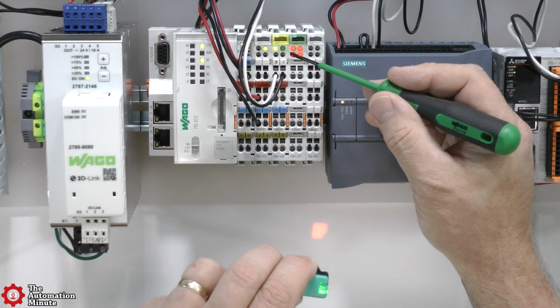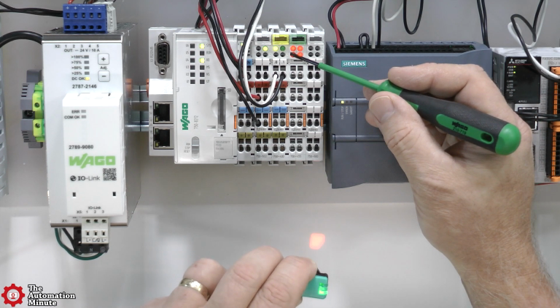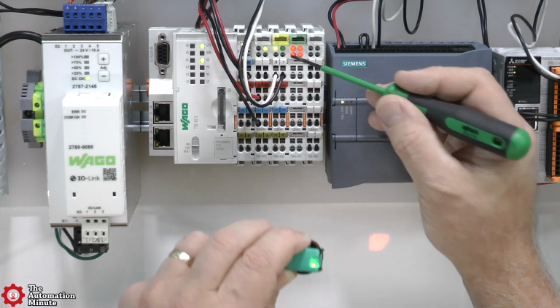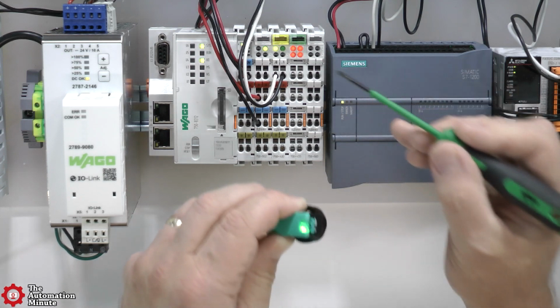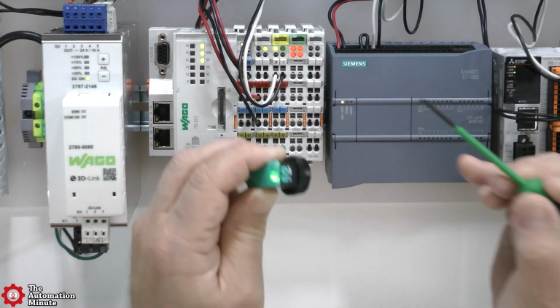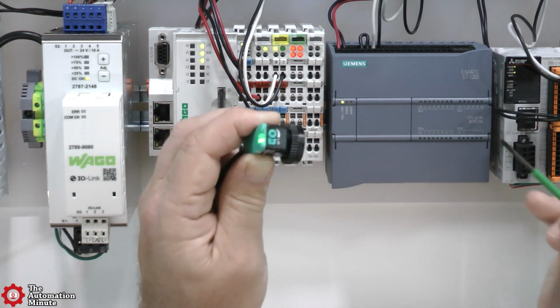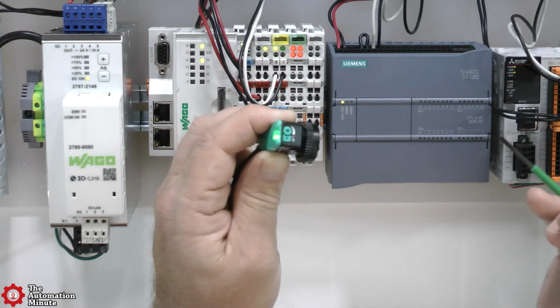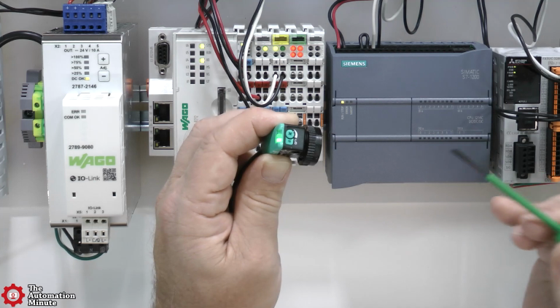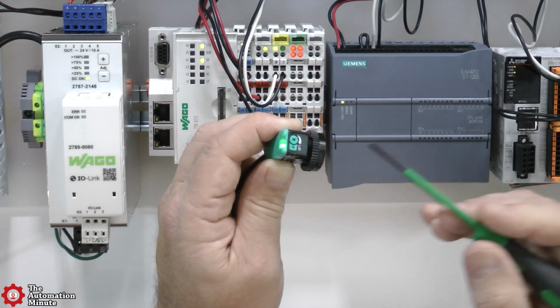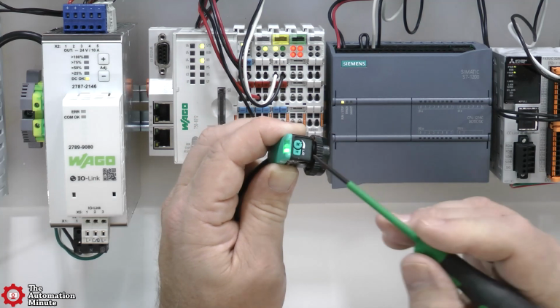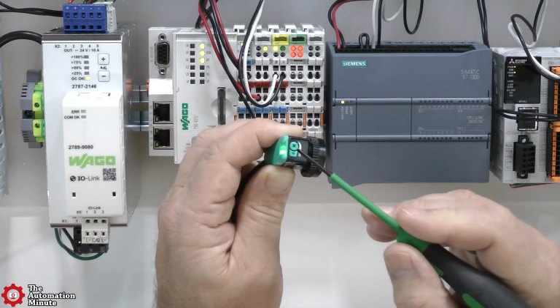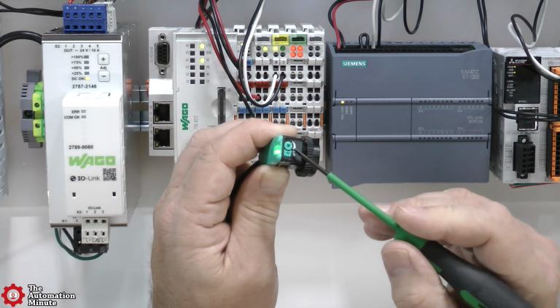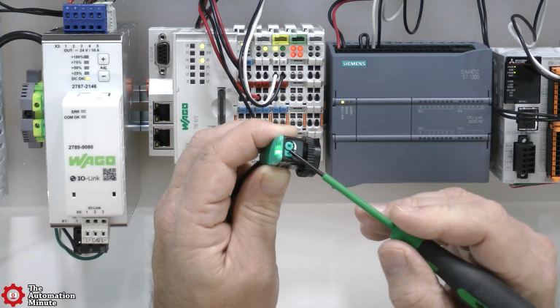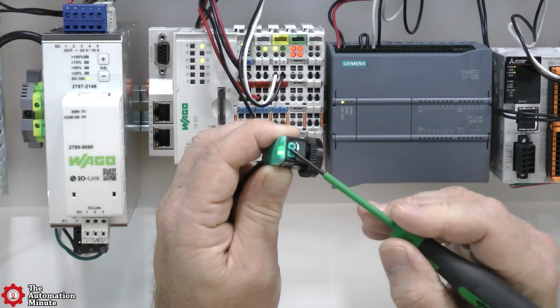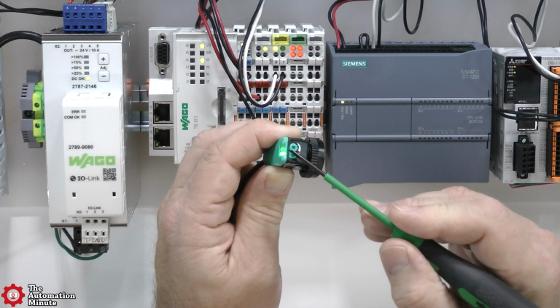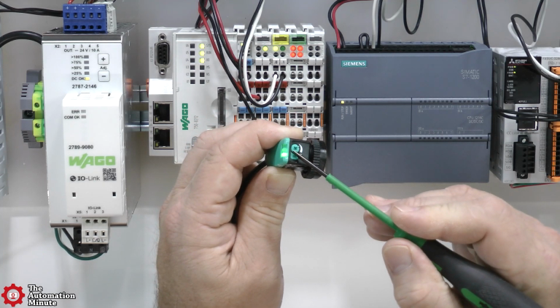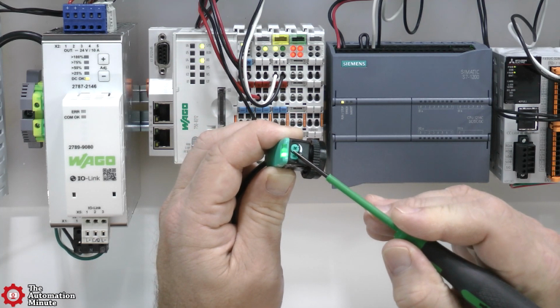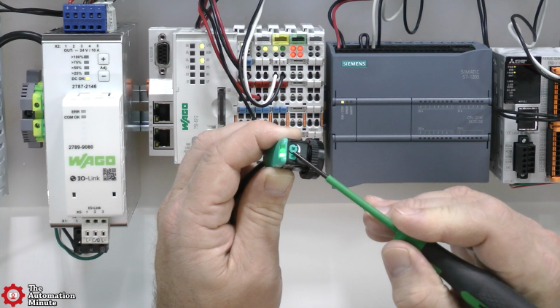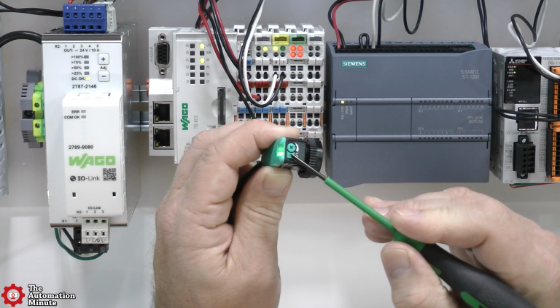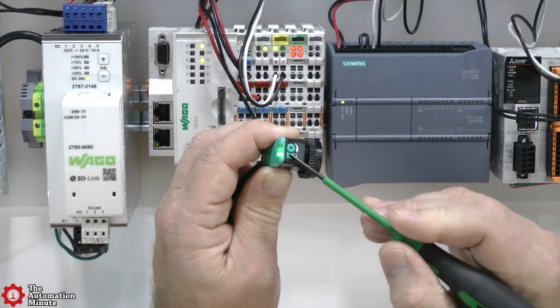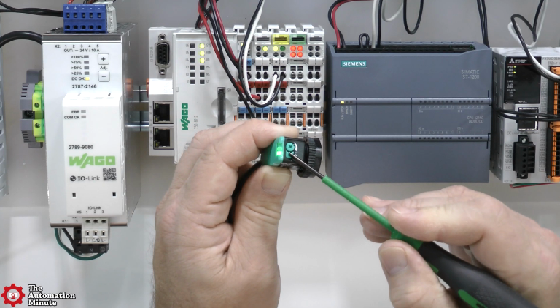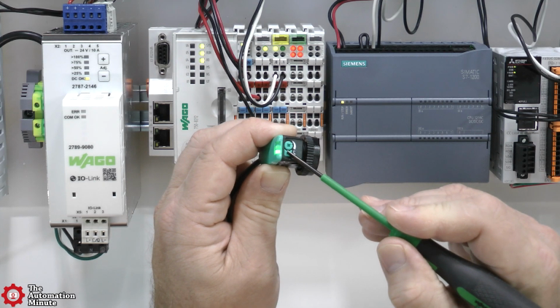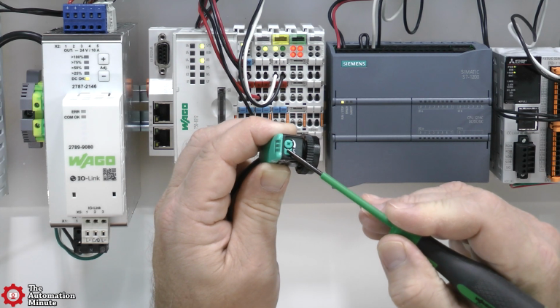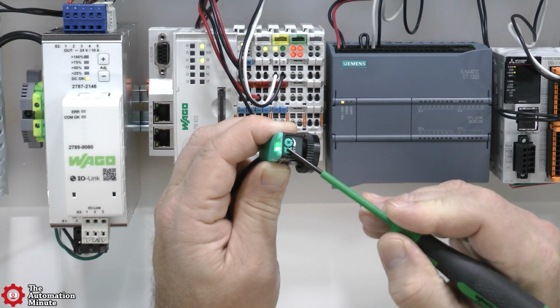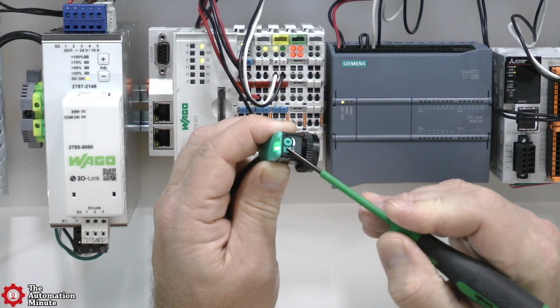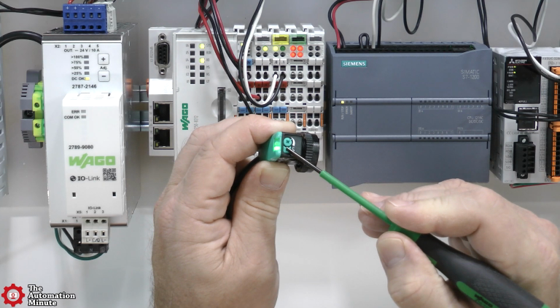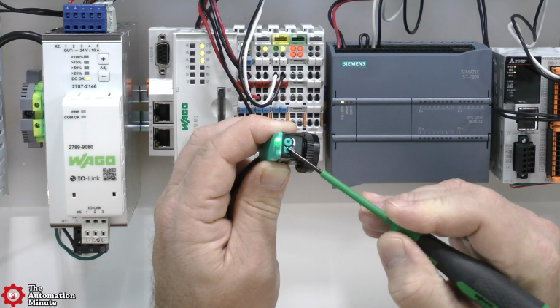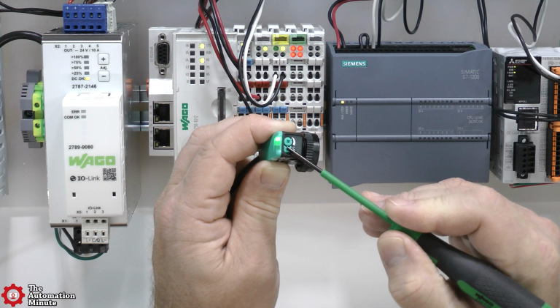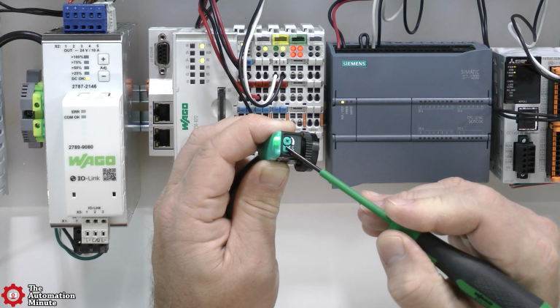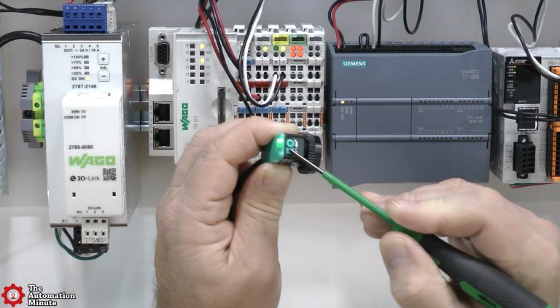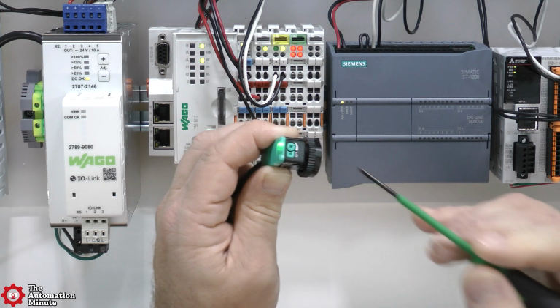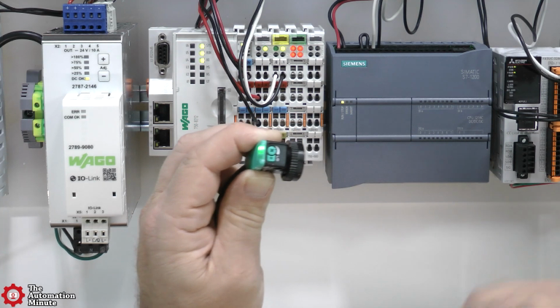Now I'm going to take a moment here to press and hold this button to change the photo eye from dark to light operate mode.